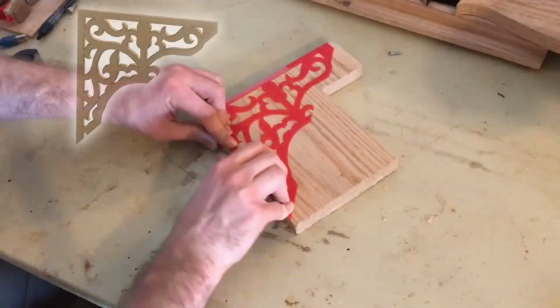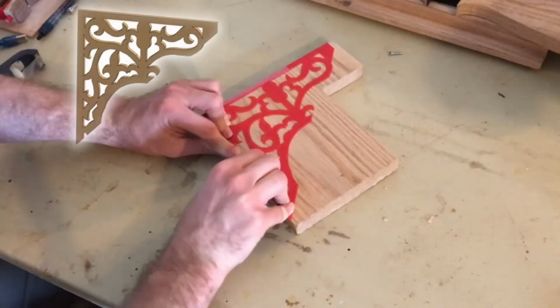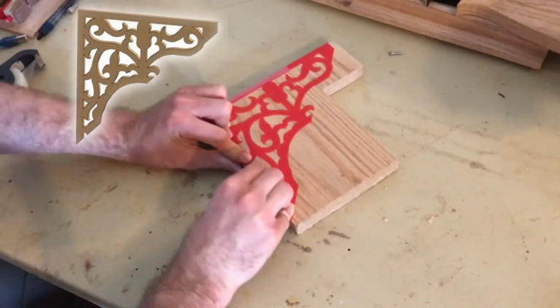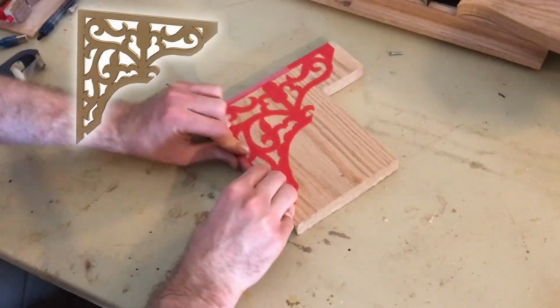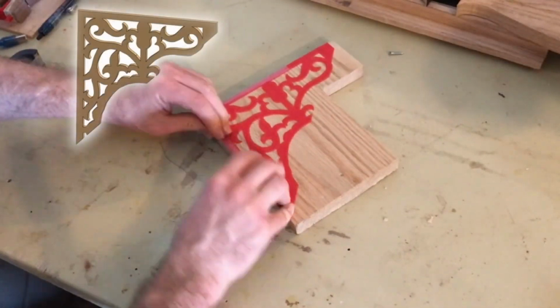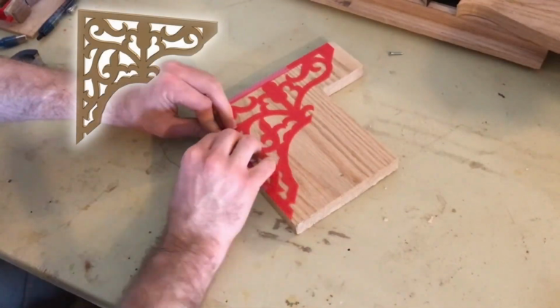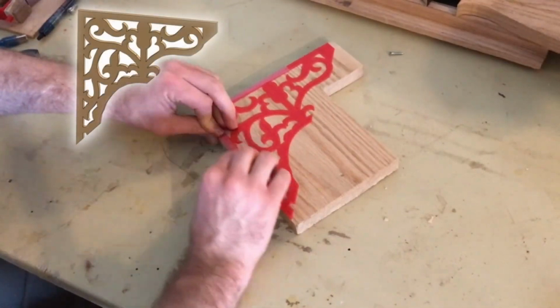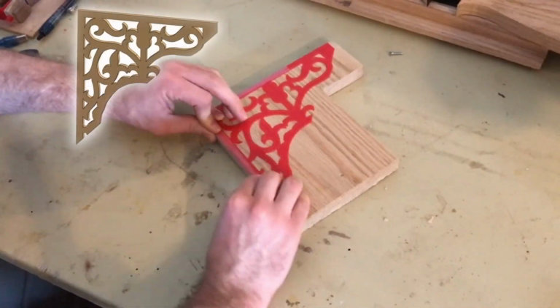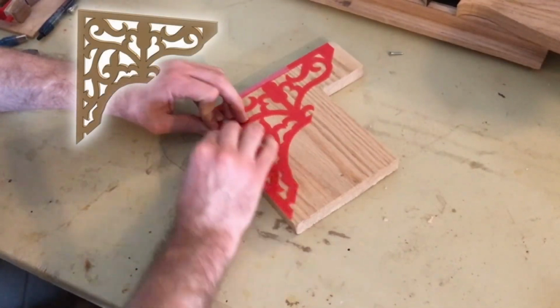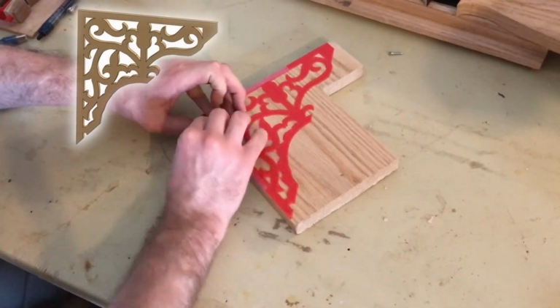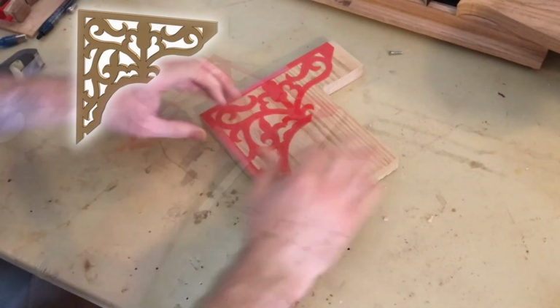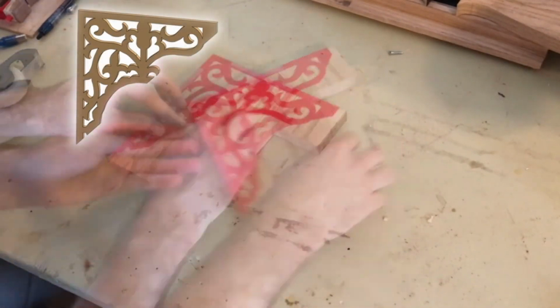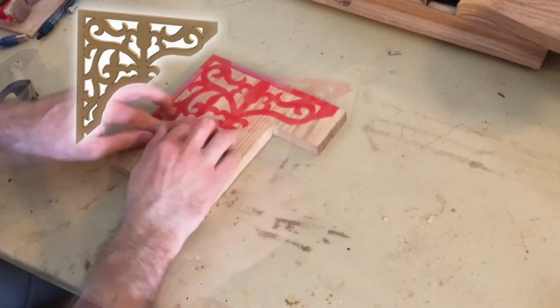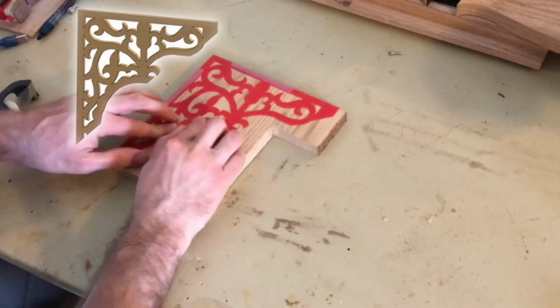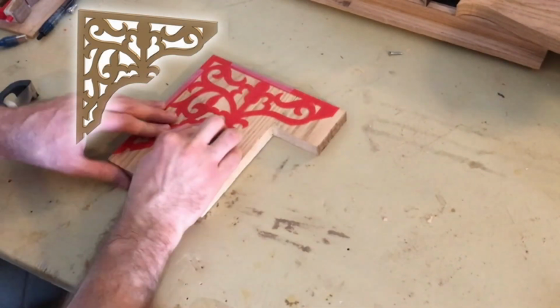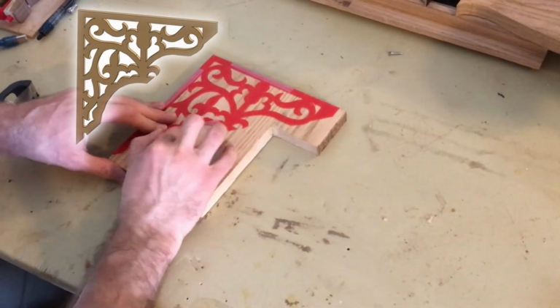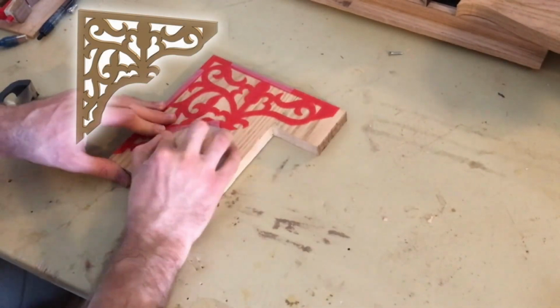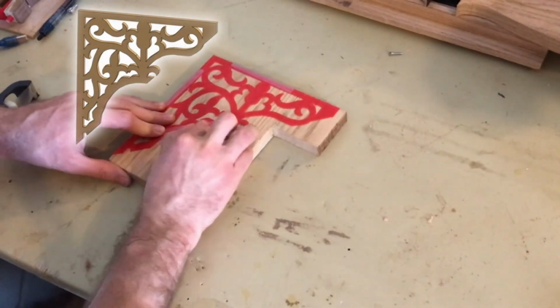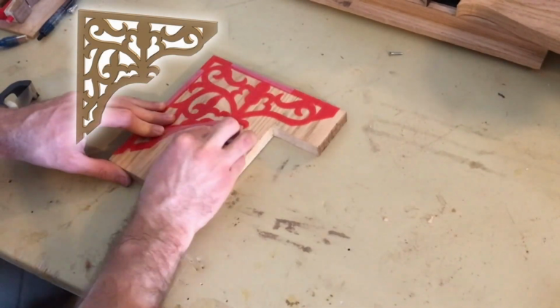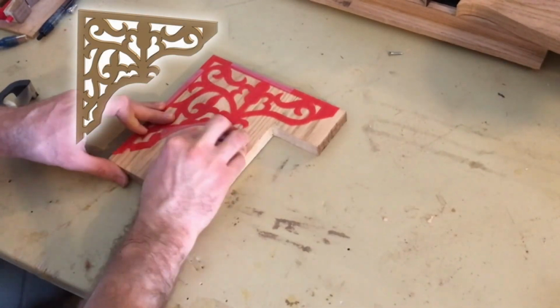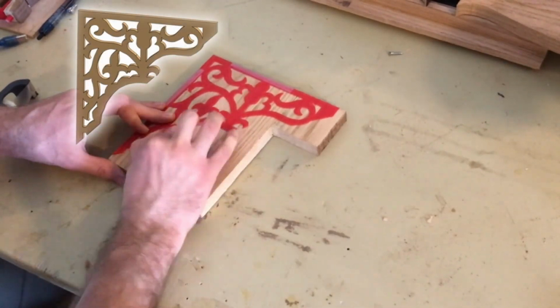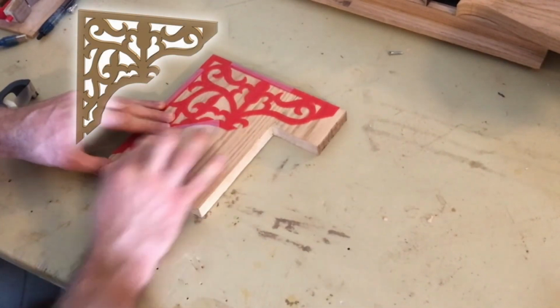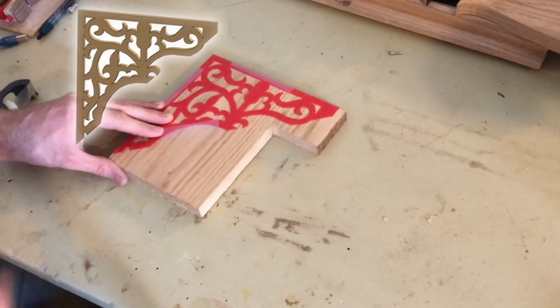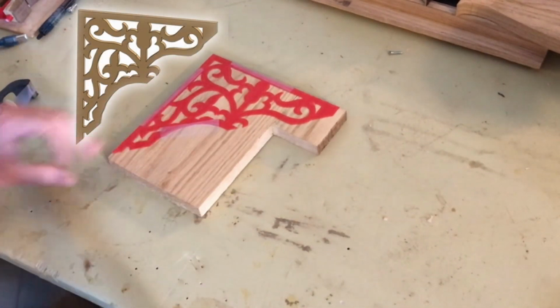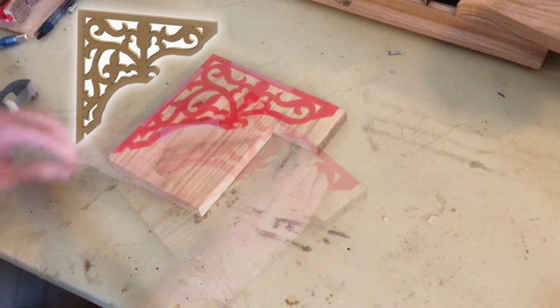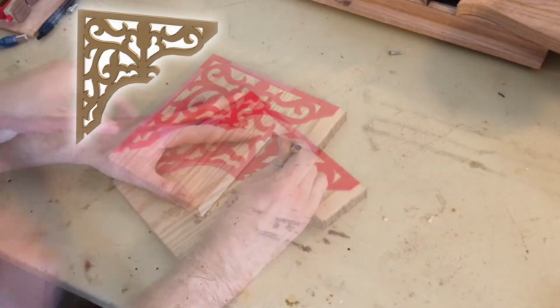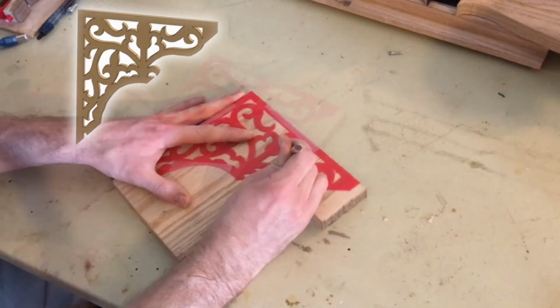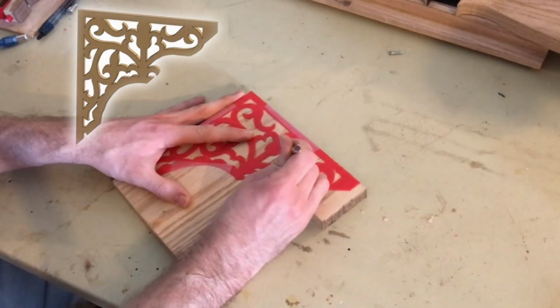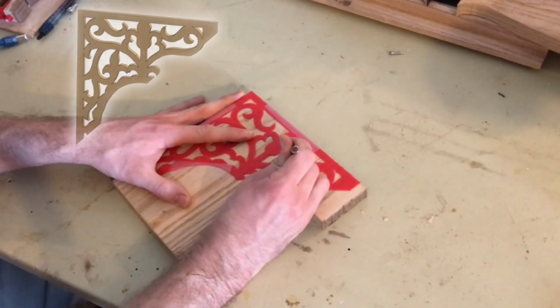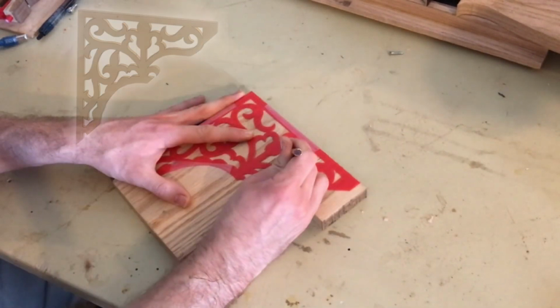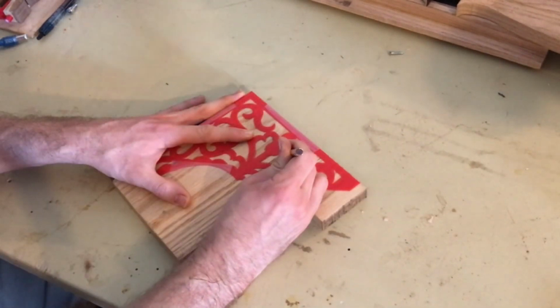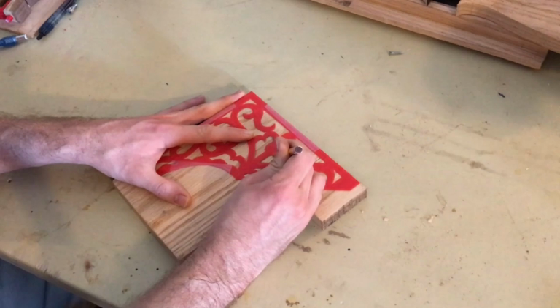For these decorative corner pieces I'm using a 3D printed template to mark the fretwork.